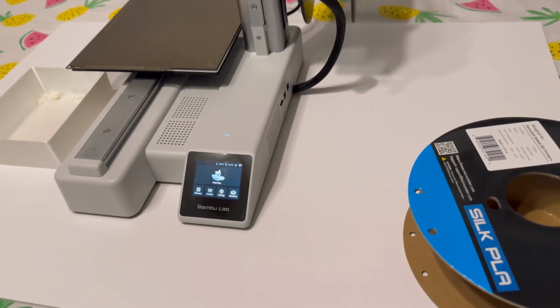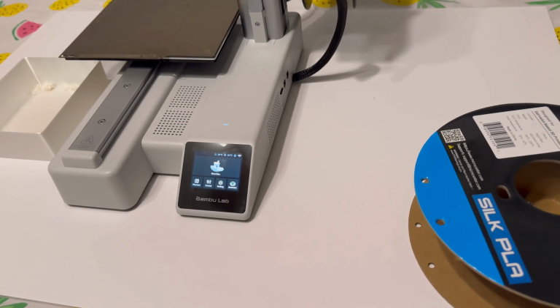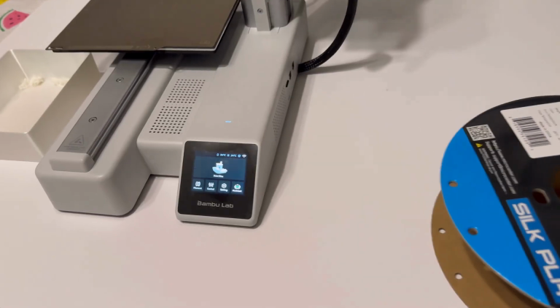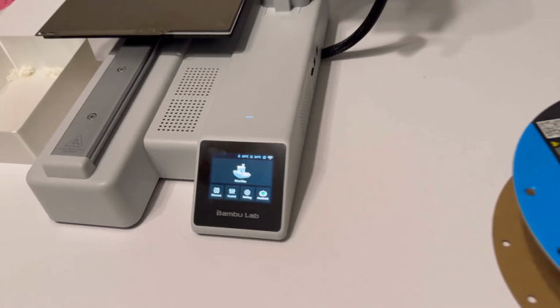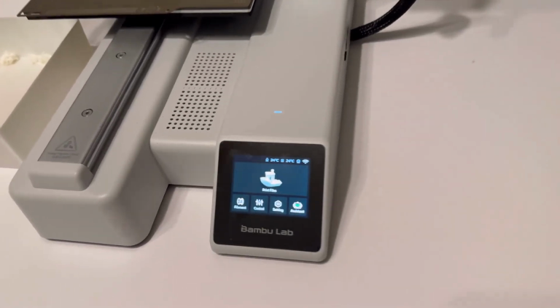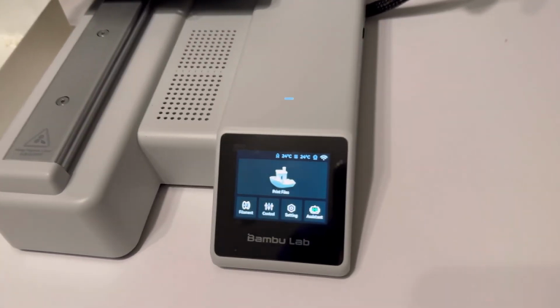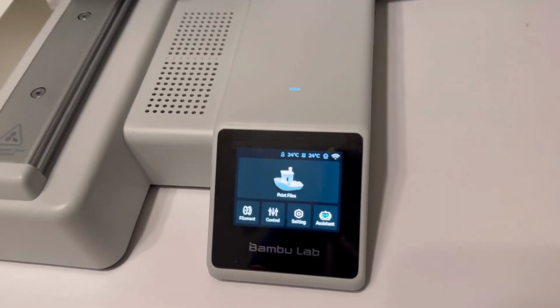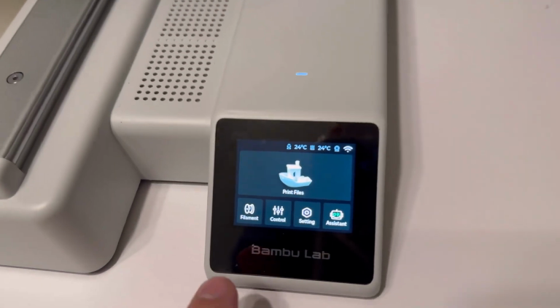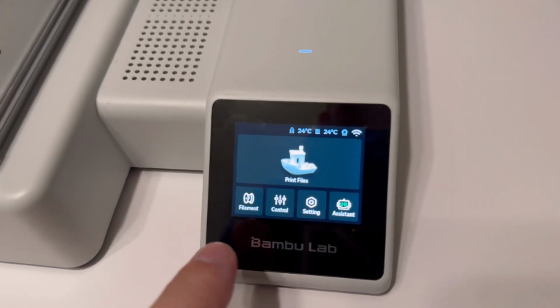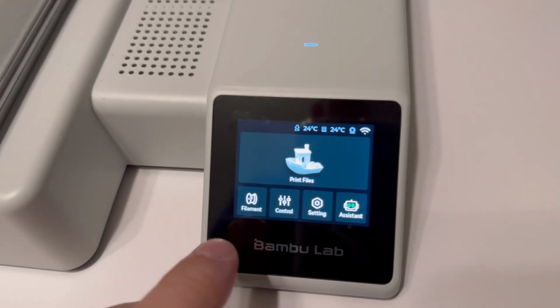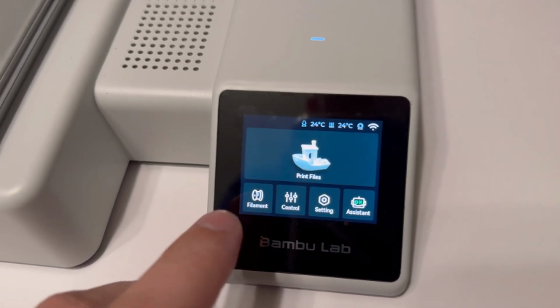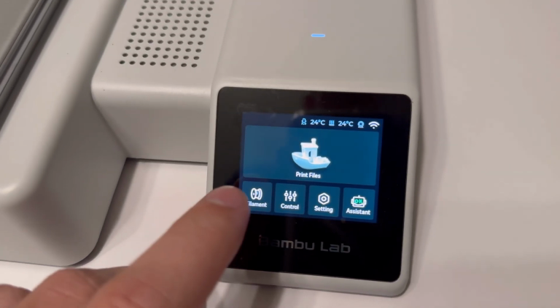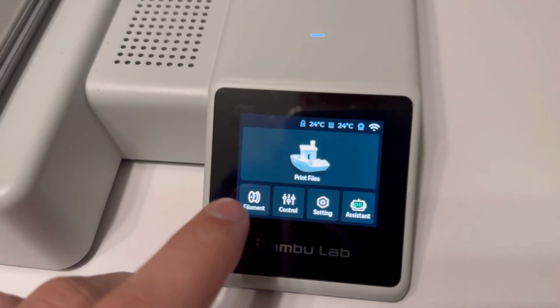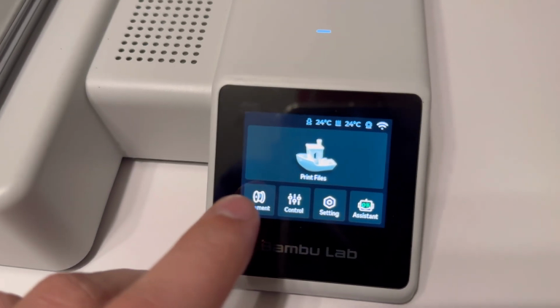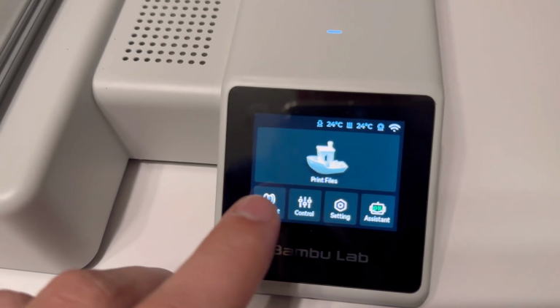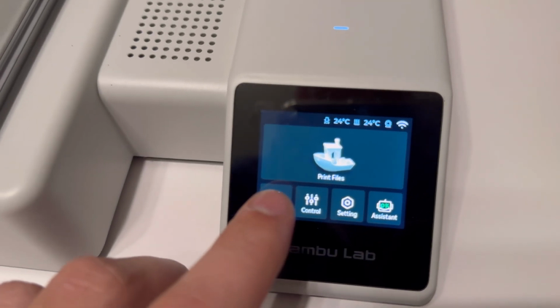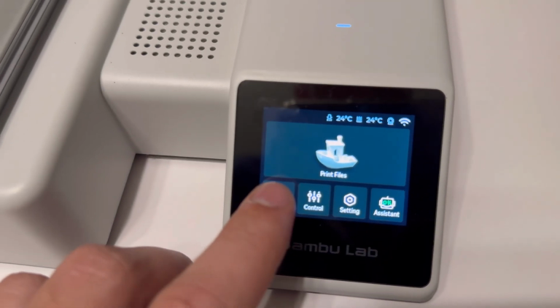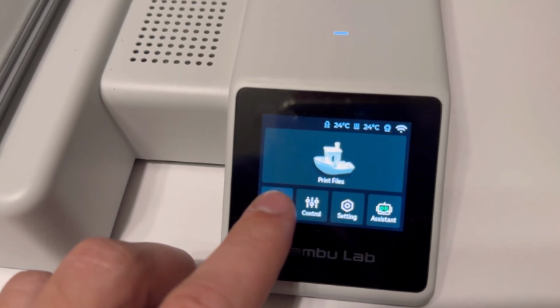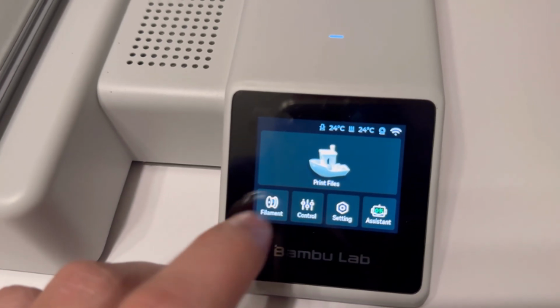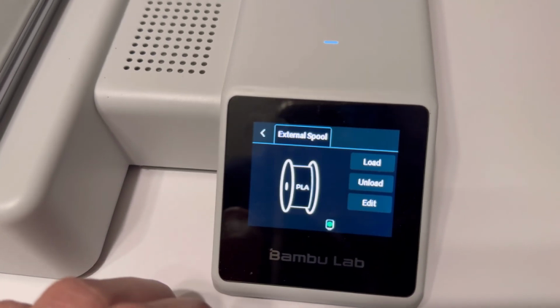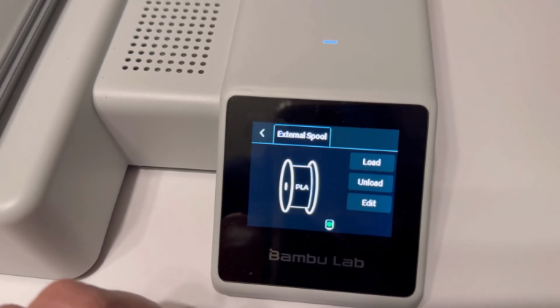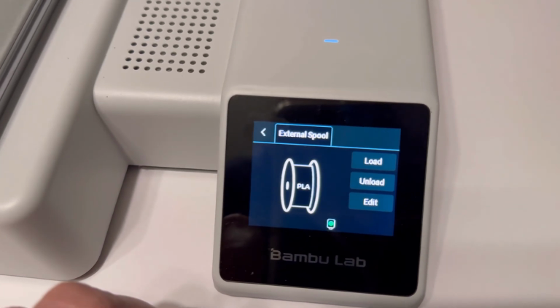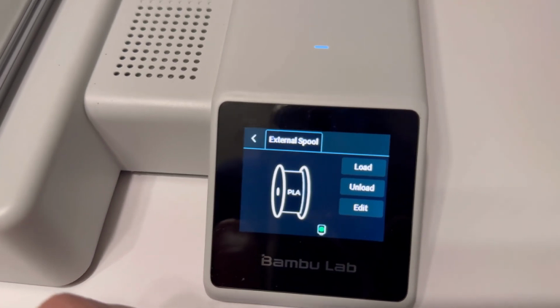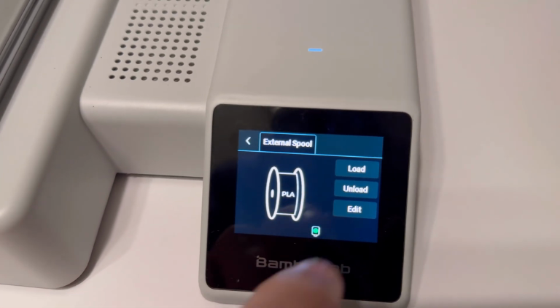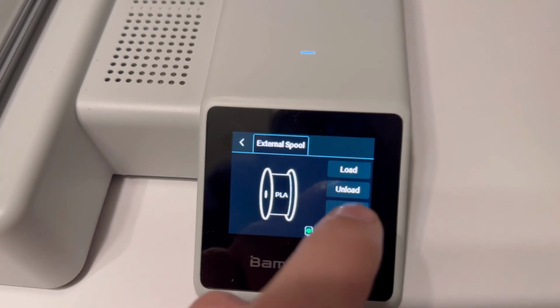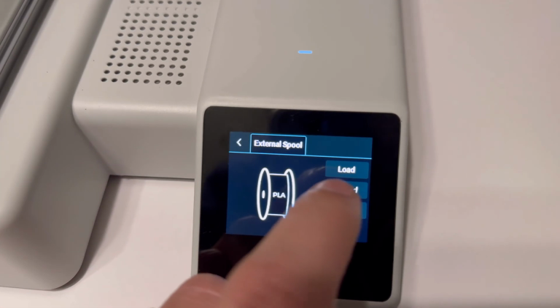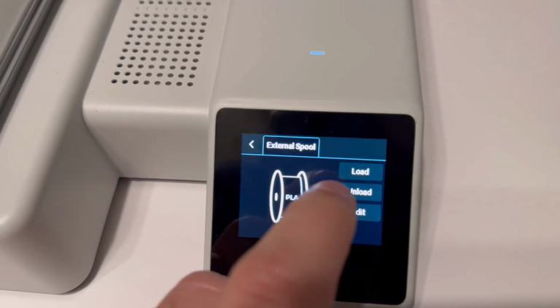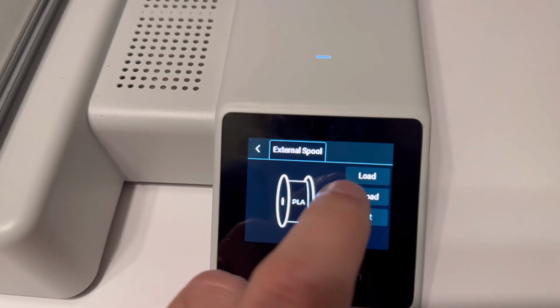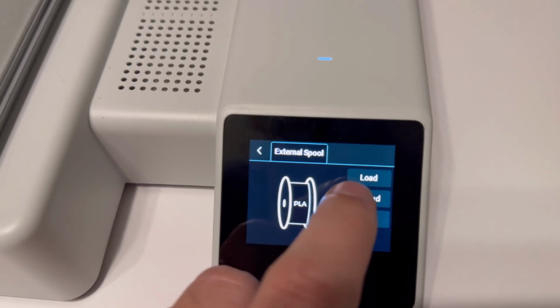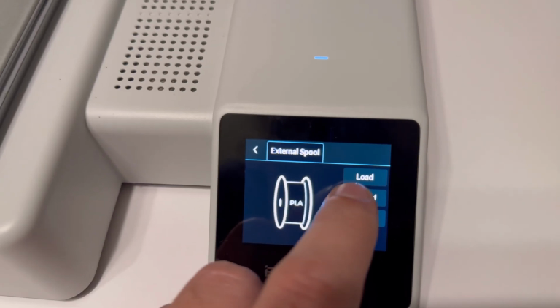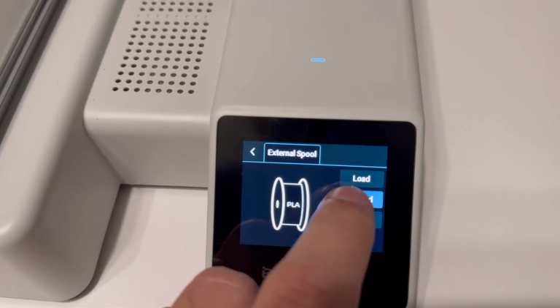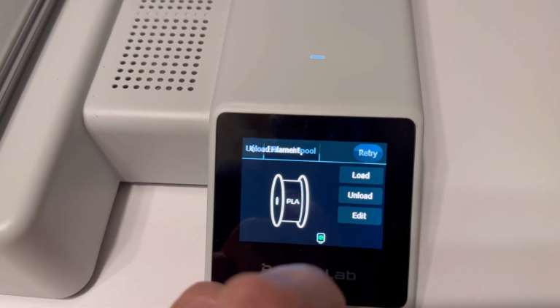Step number one is to go on over to your display and push the filament button here, and then click on unload.